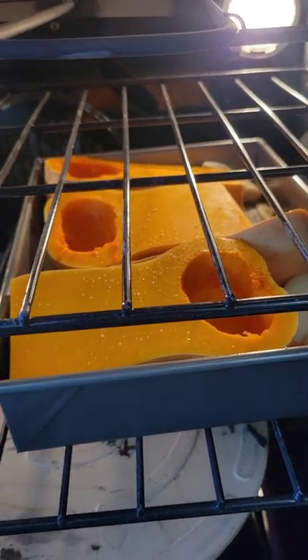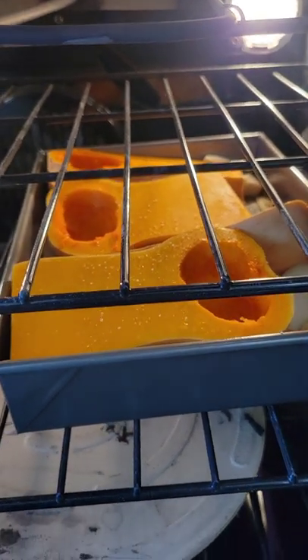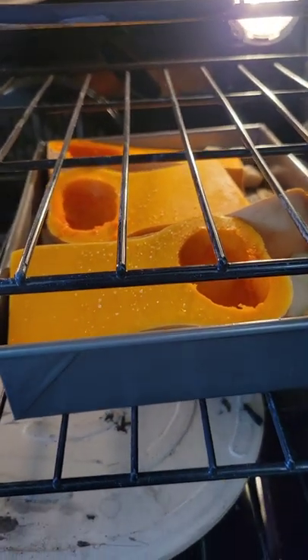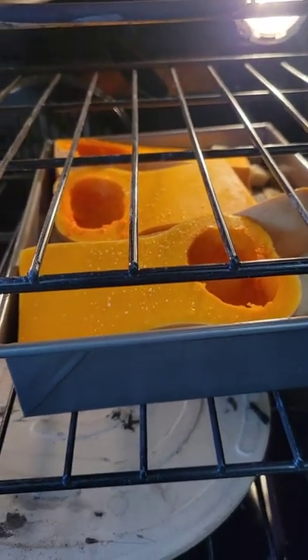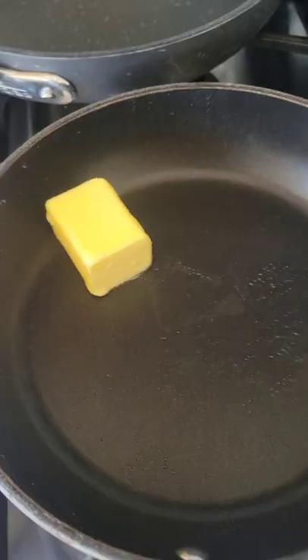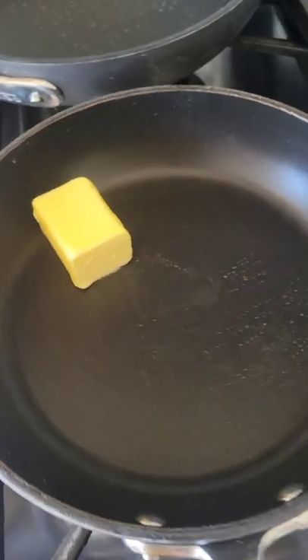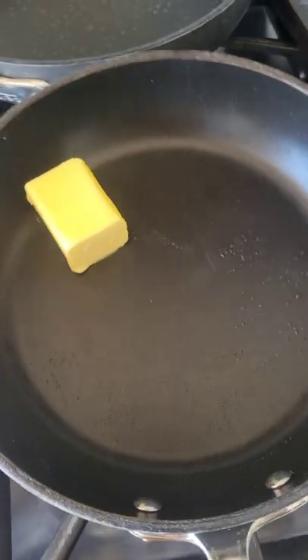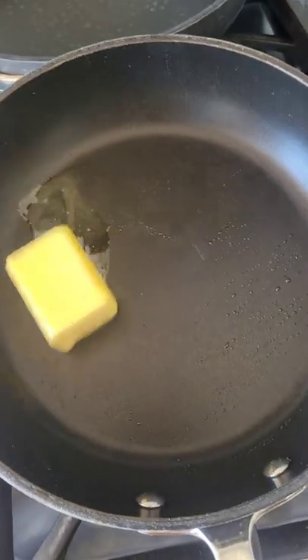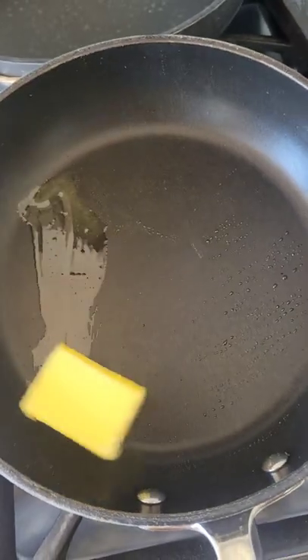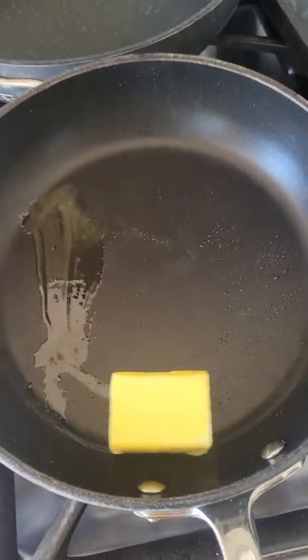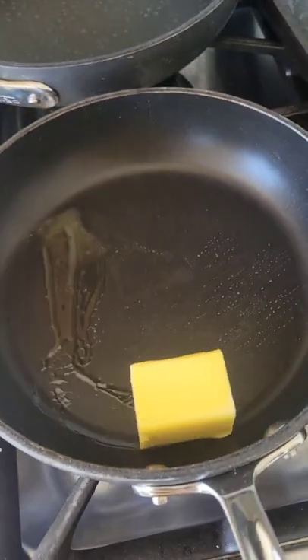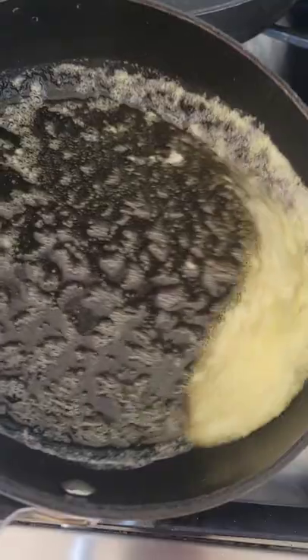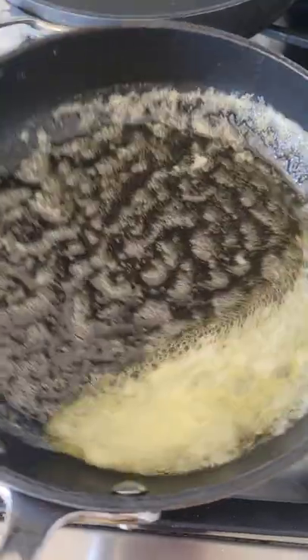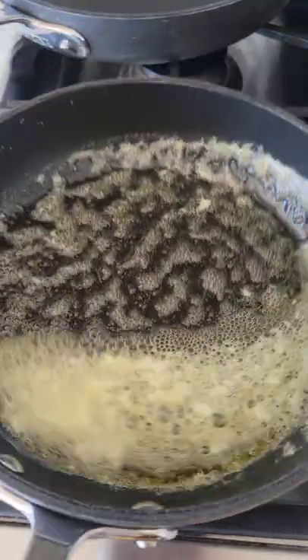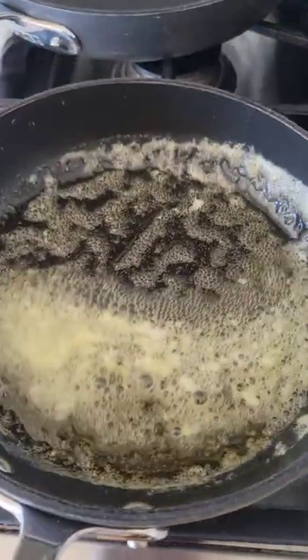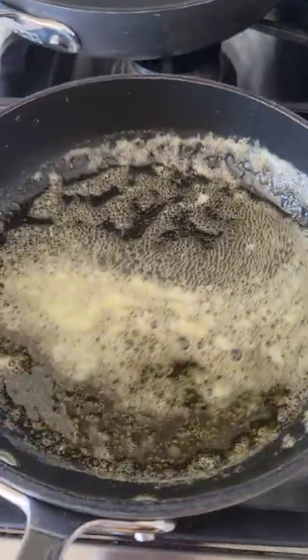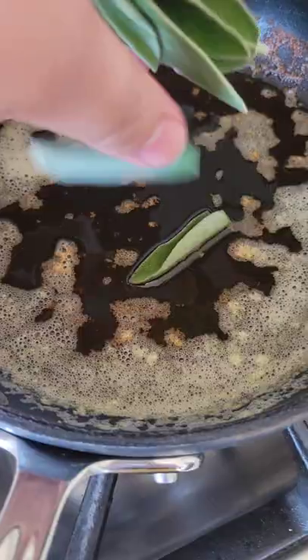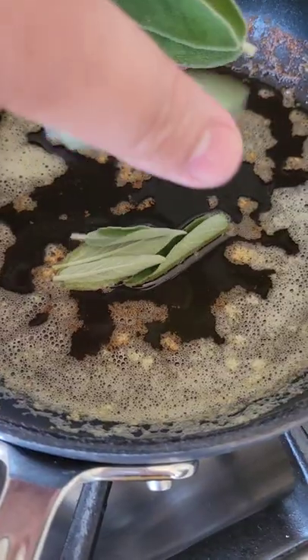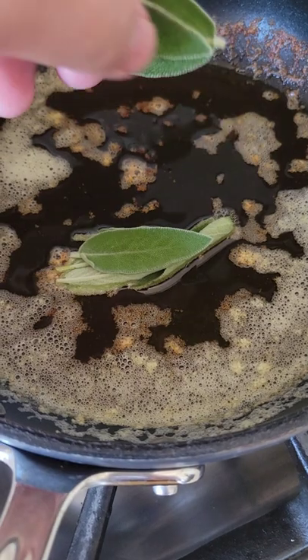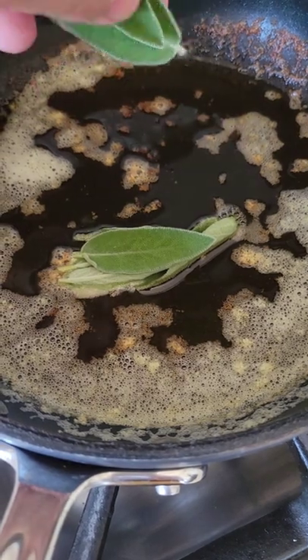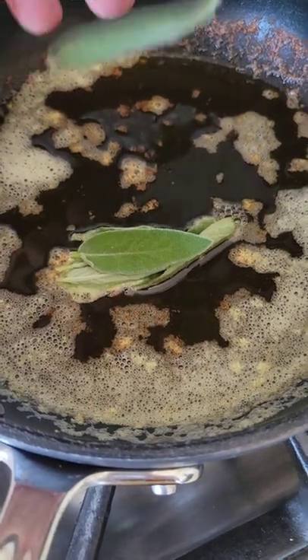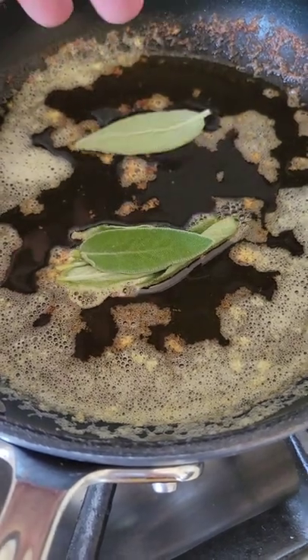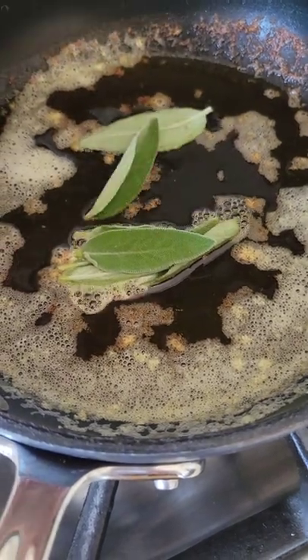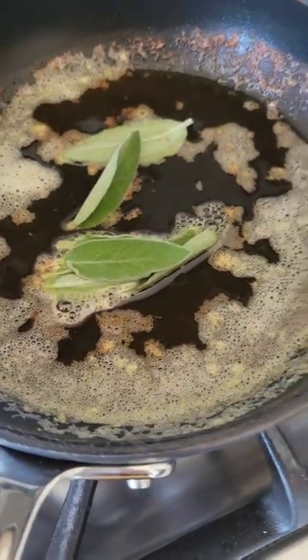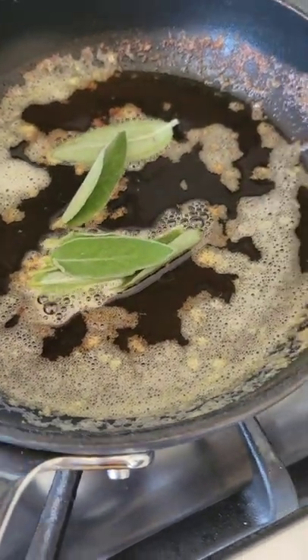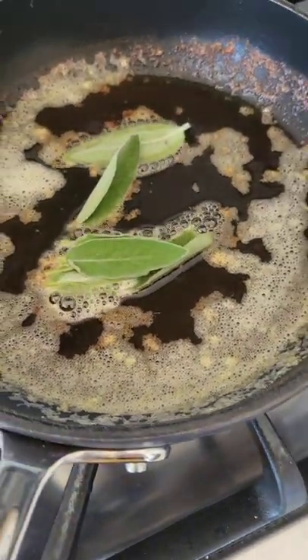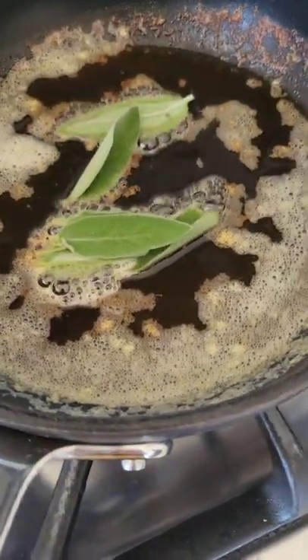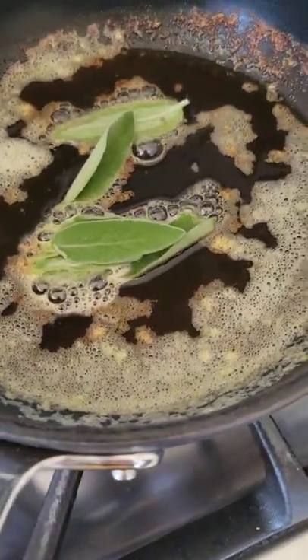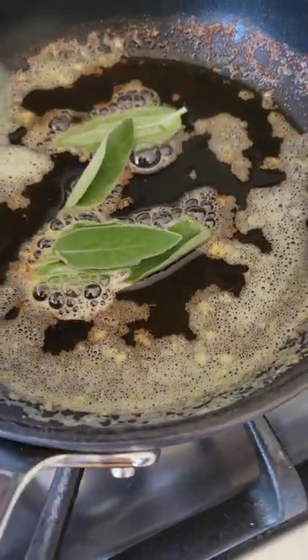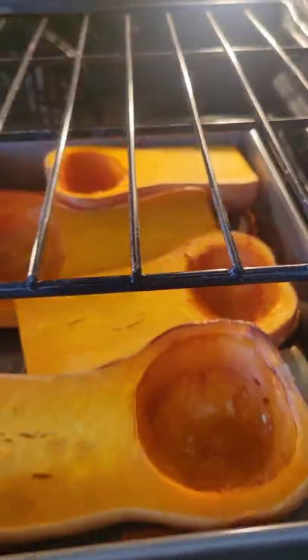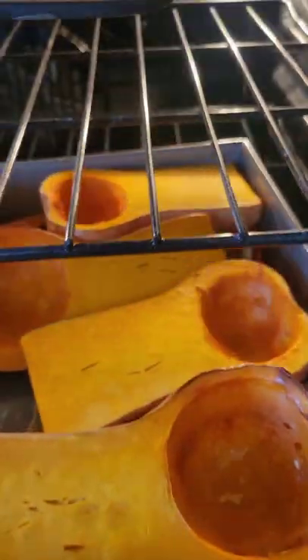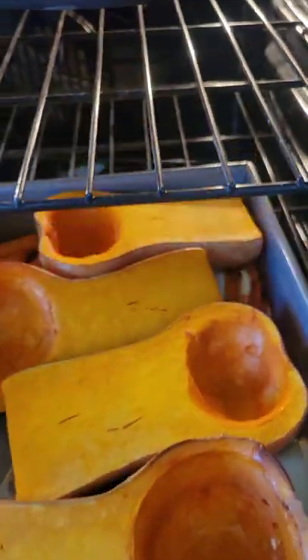Roast it at 400. Next we're gonna make a brown butter that'll help flavor. We're gonna add sage to that and then just let it go.